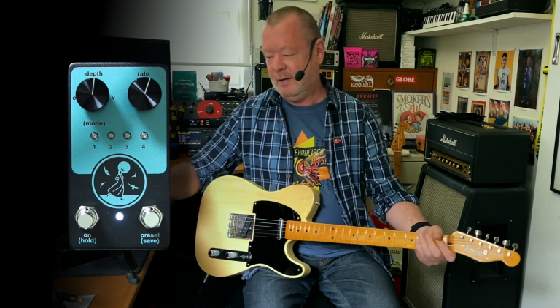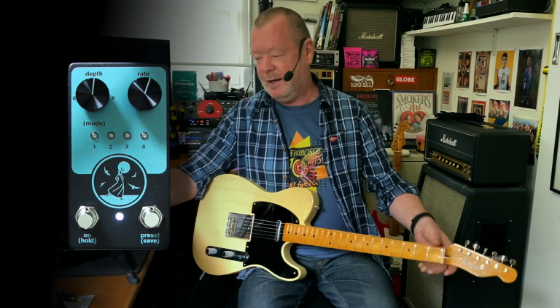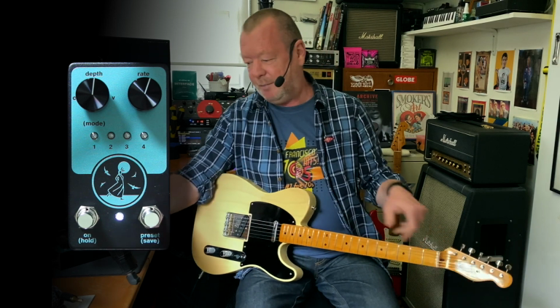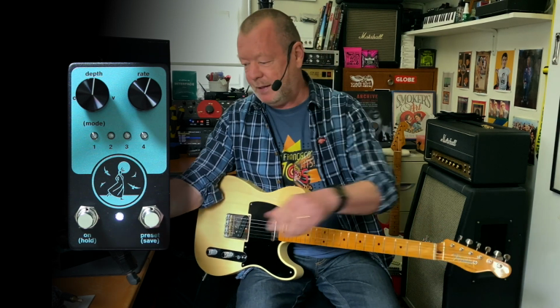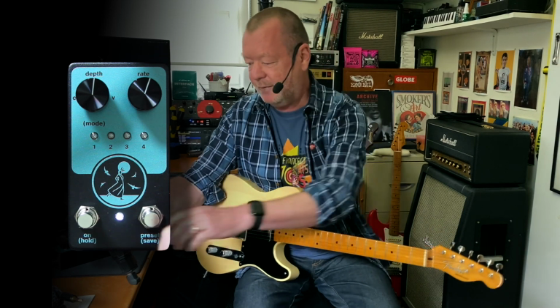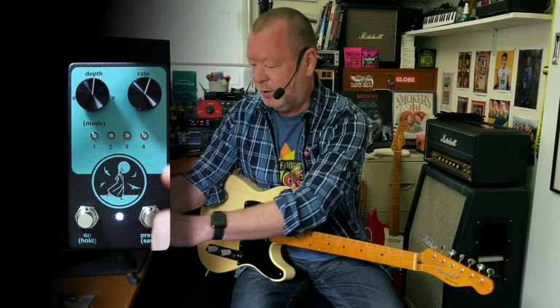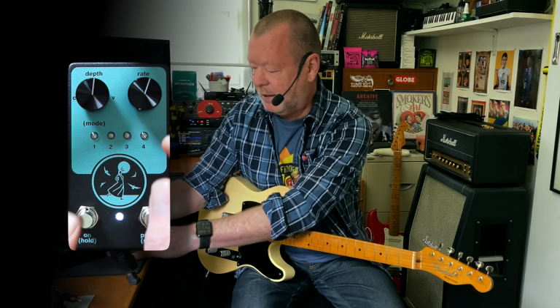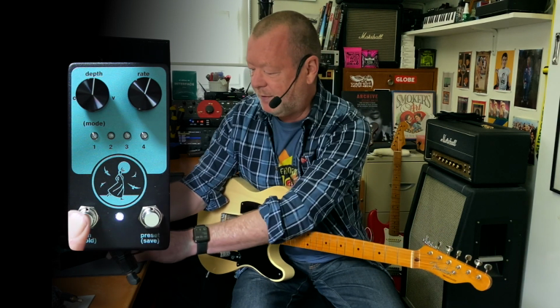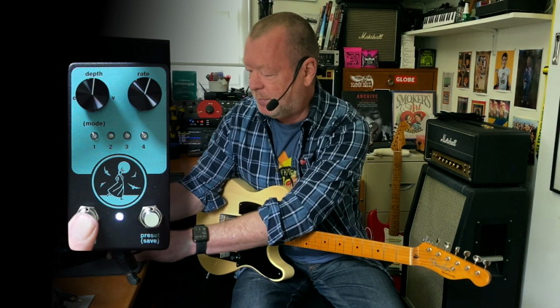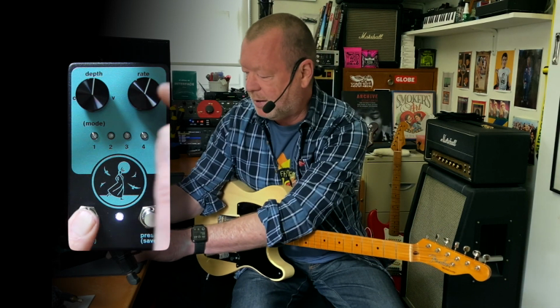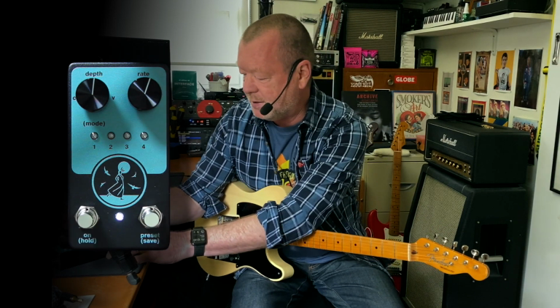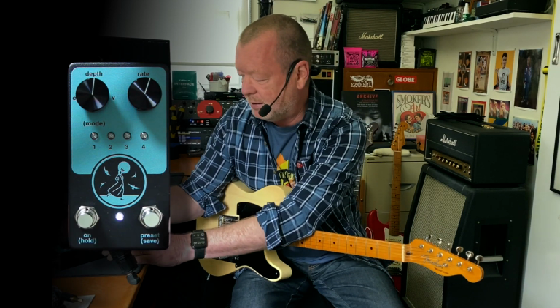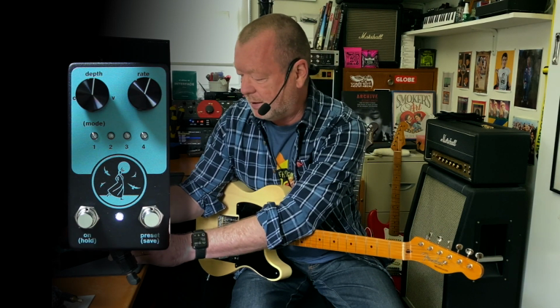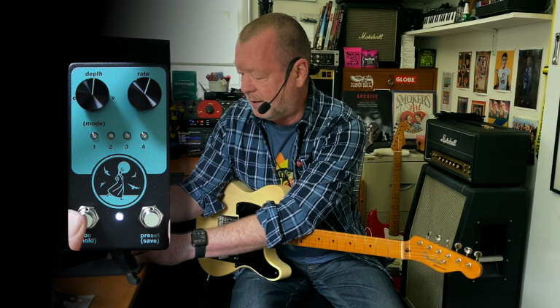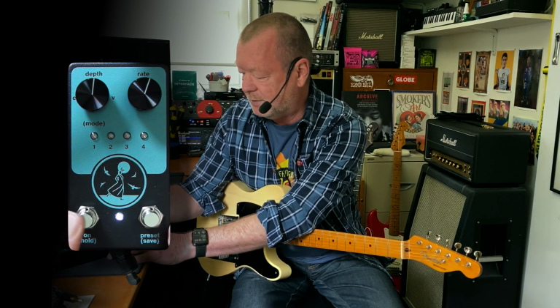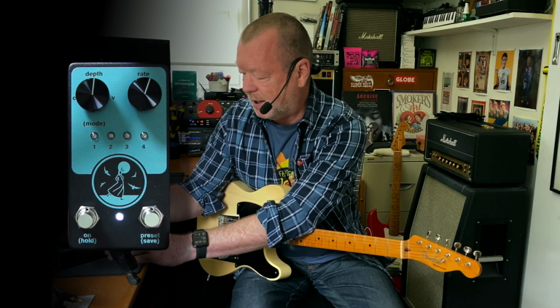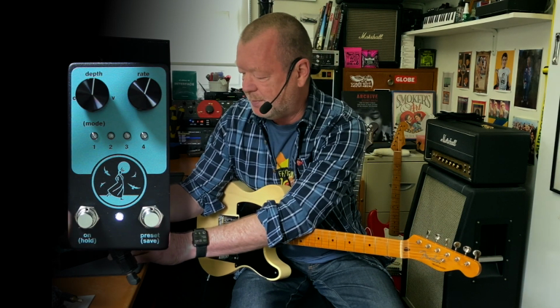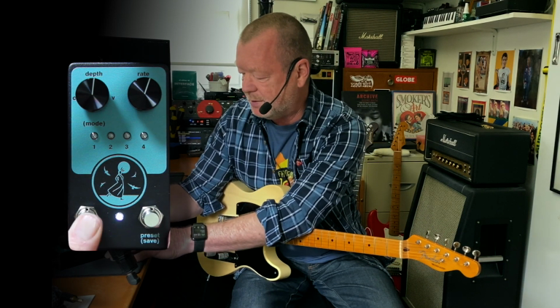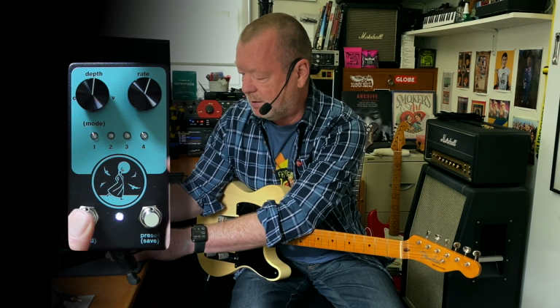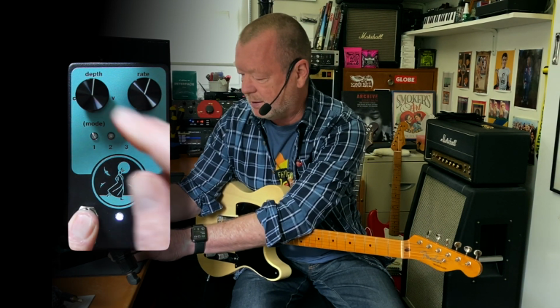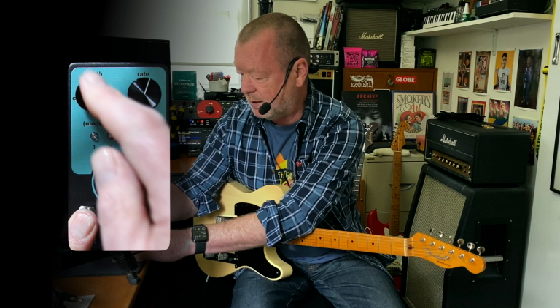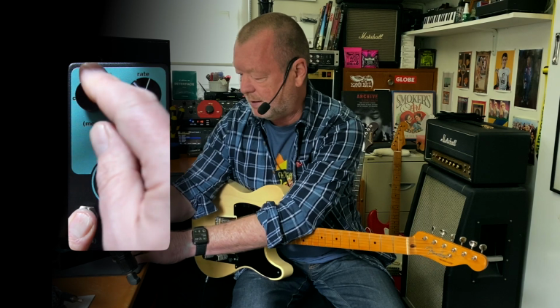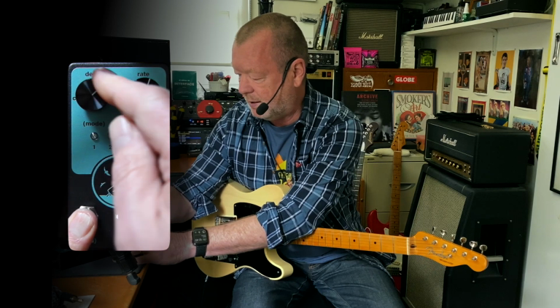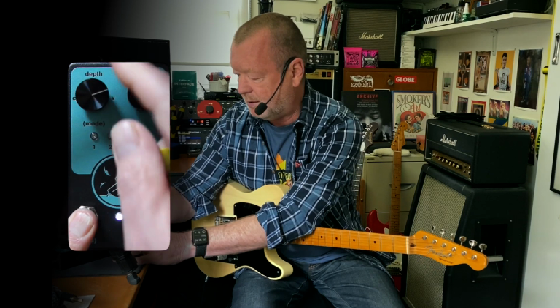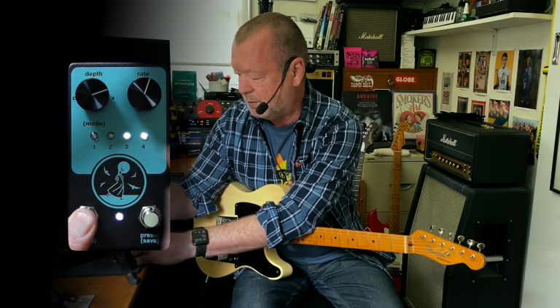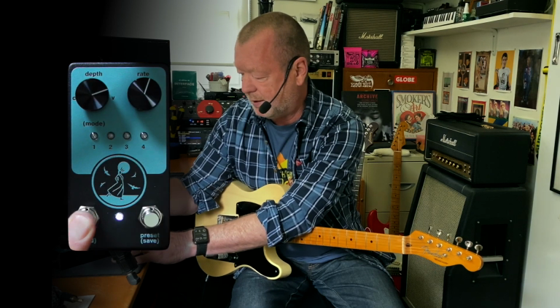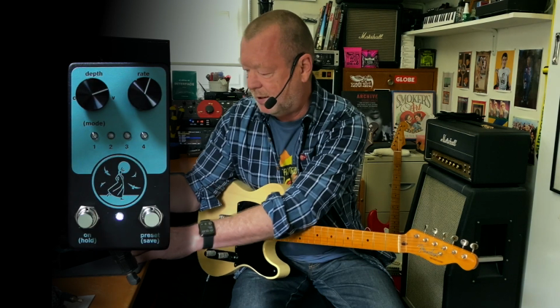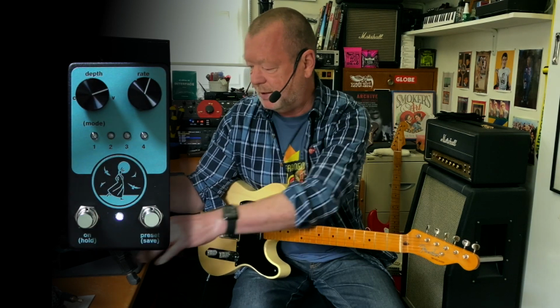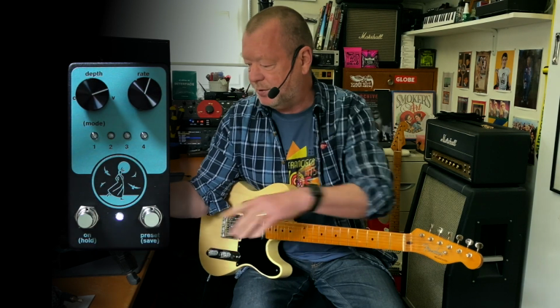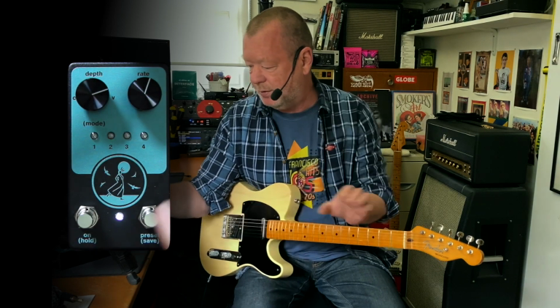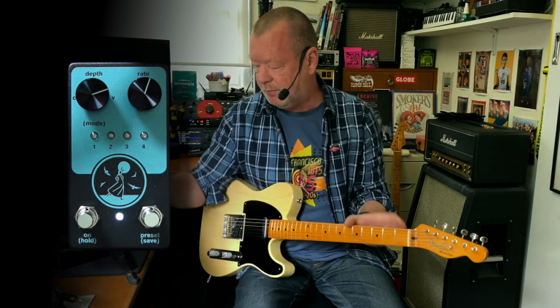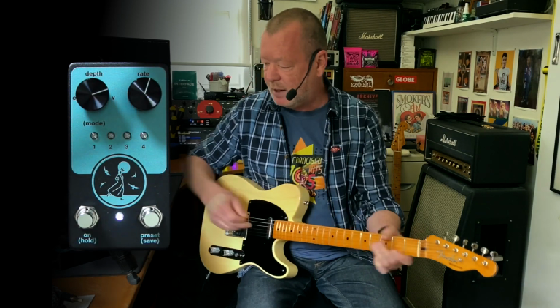It can get pretty wobbly if you wanted to. Now let's have a look at the Vibrato — to change modes I'm holding this button down and twisting the LEDs to the right.